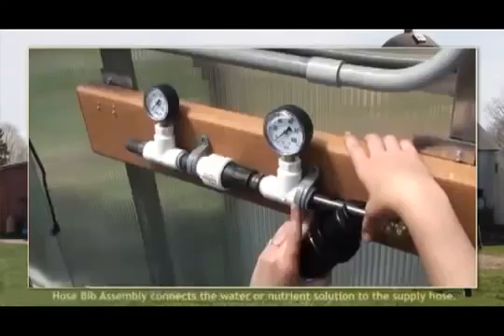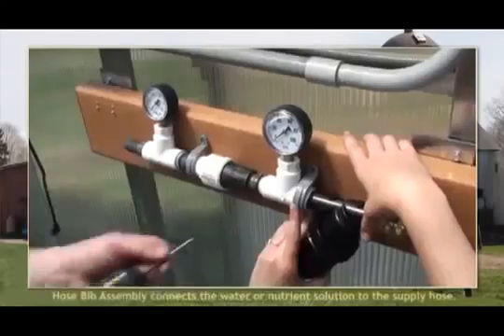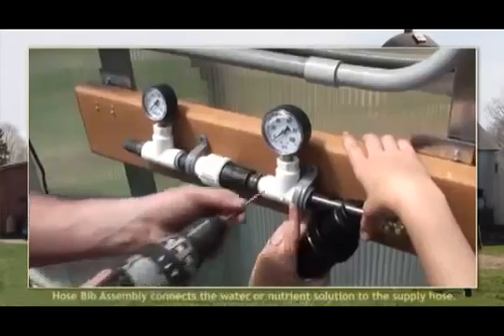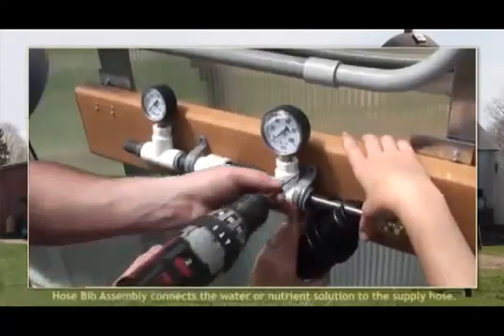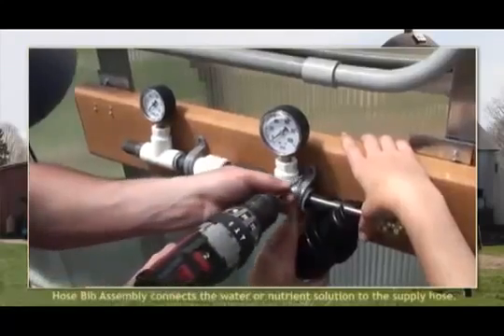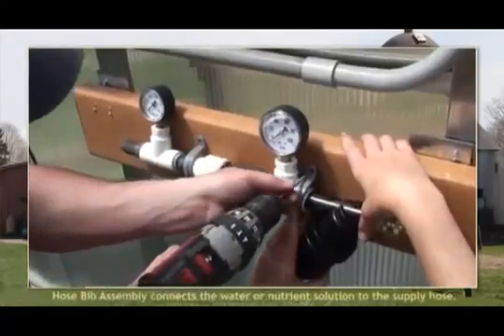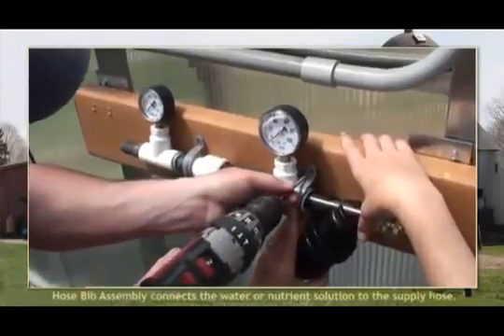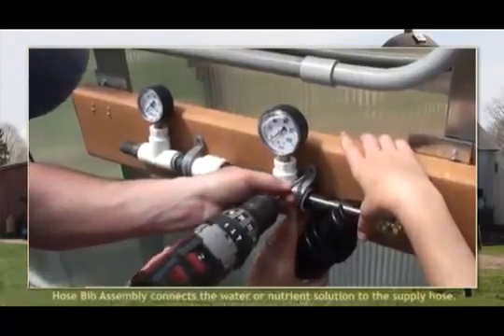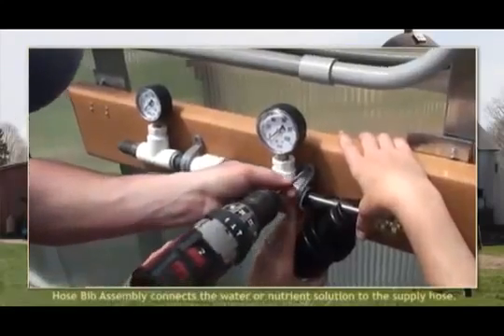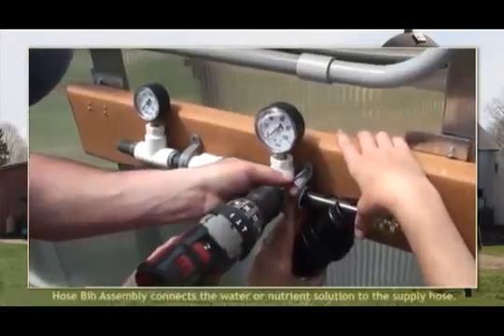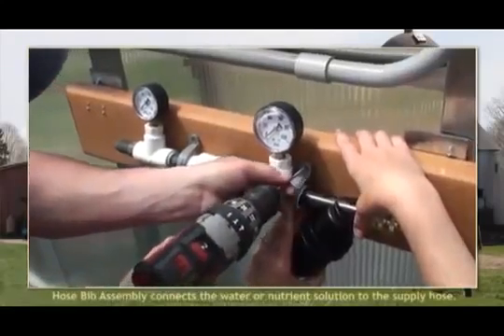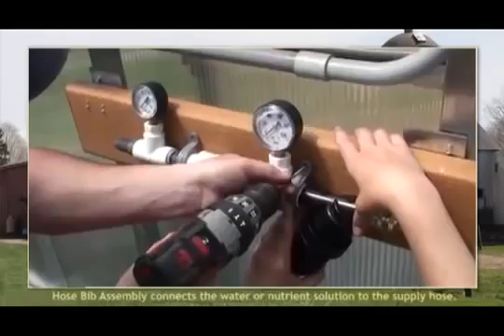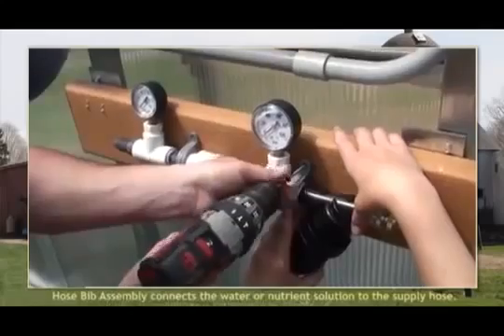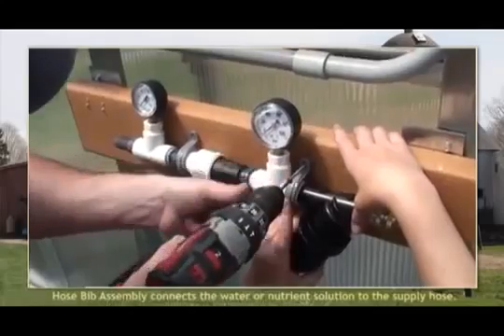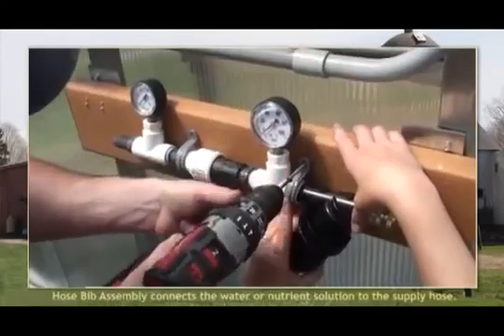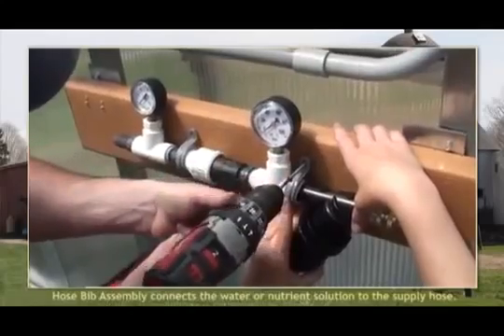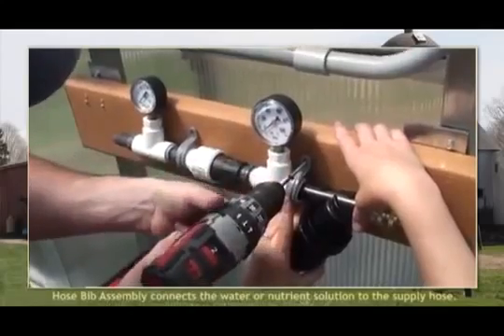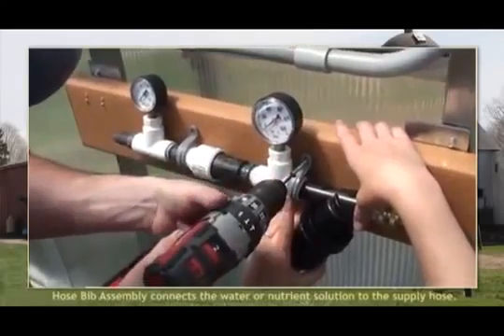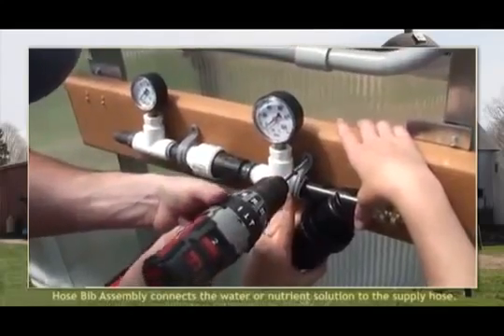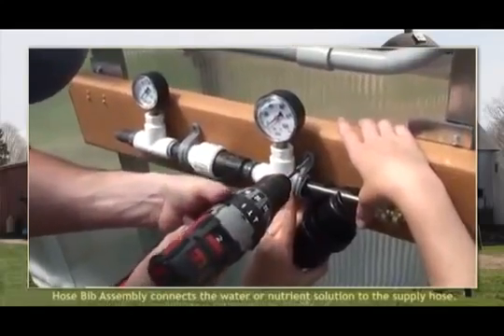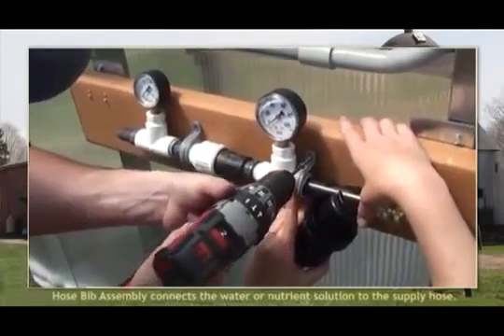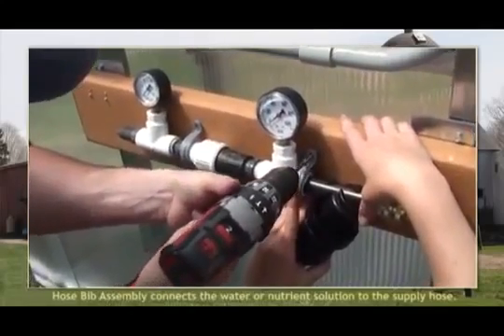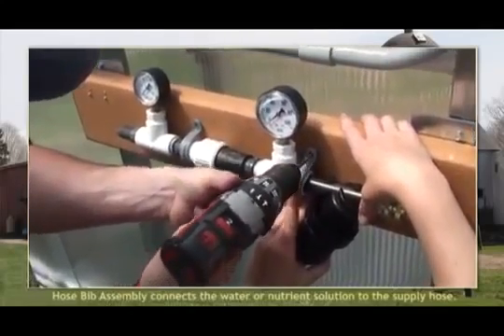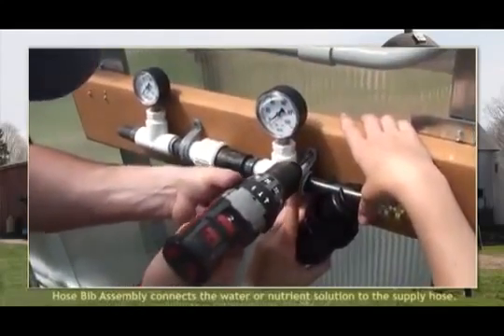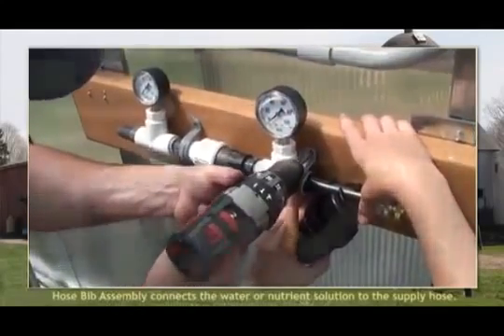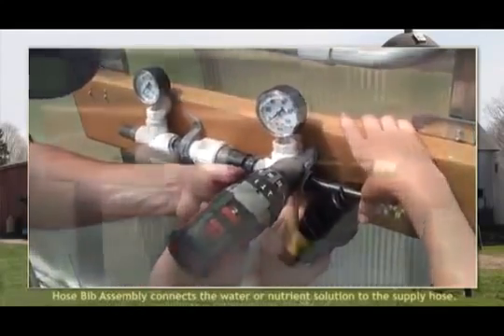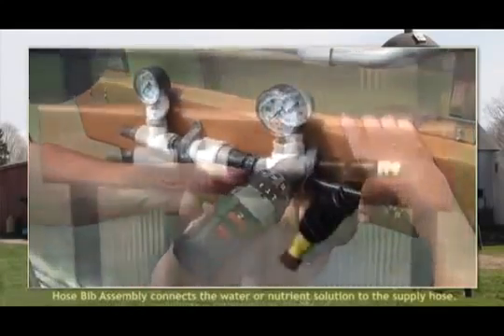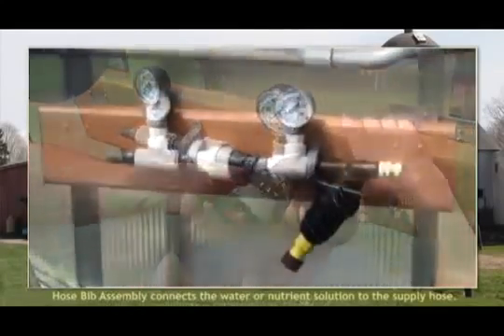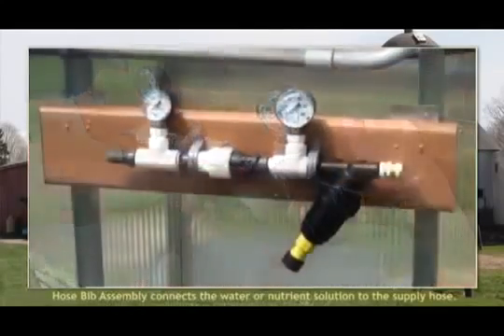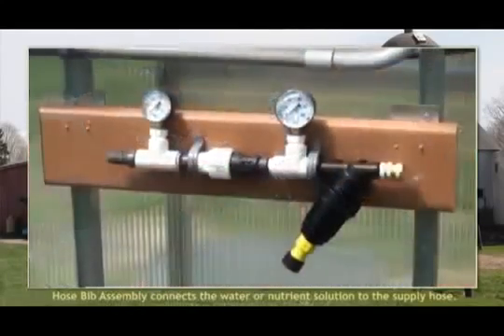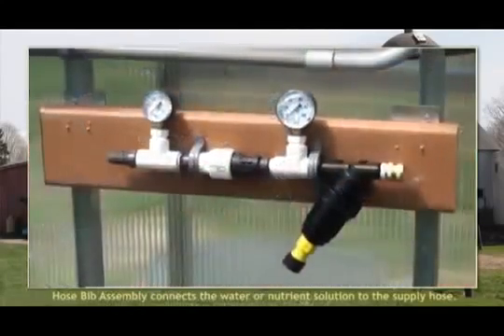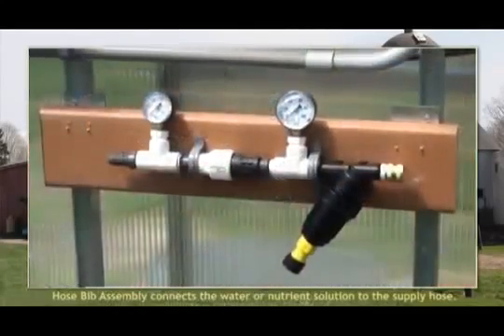To begin, attach the assembled hose bib to the frame of your greenhouse. In this video, we used pipe clamps and wood screws.